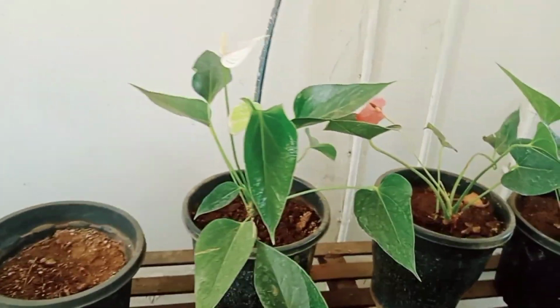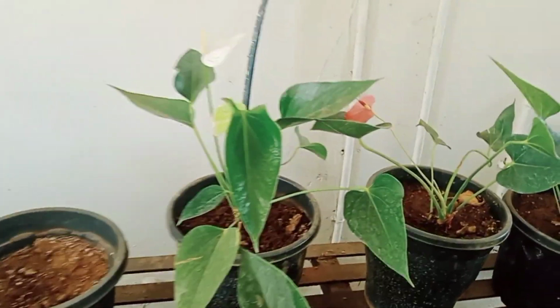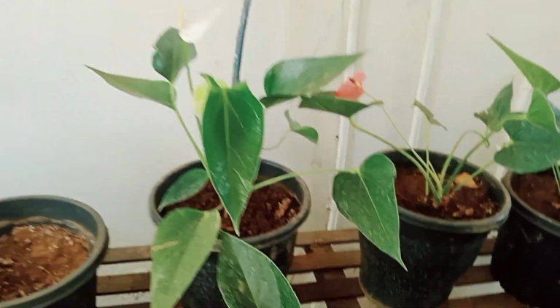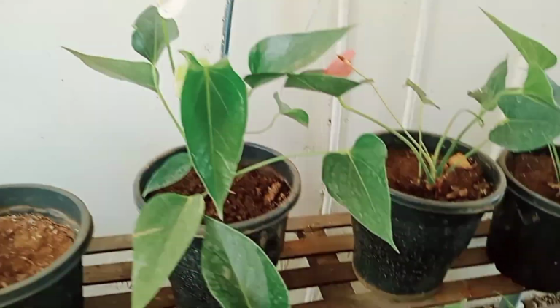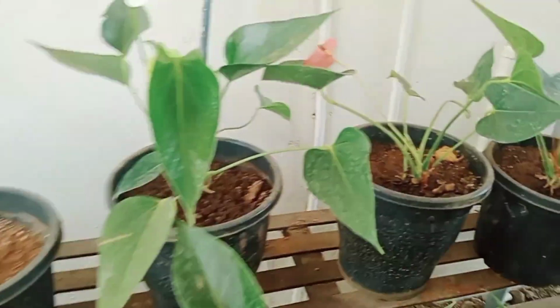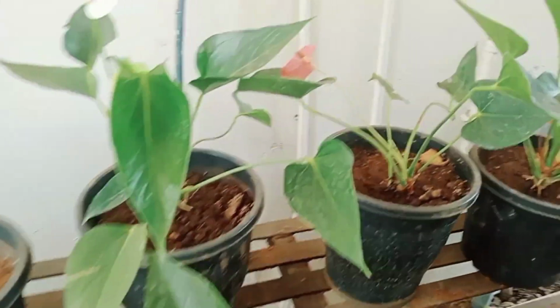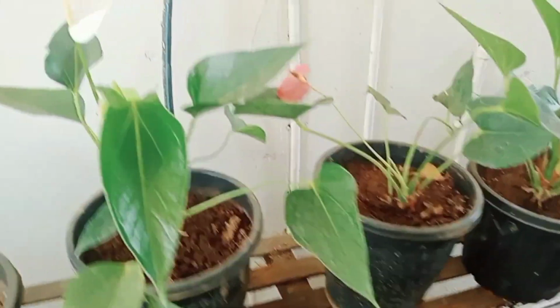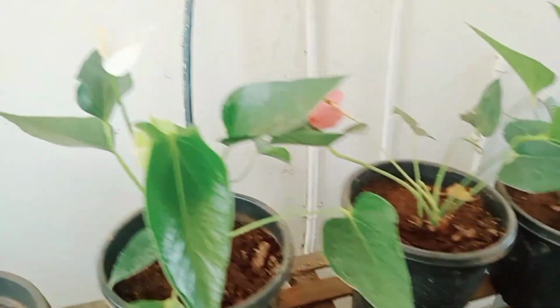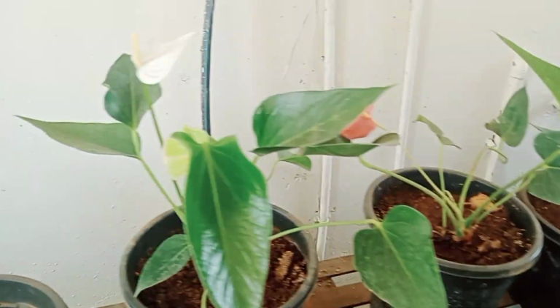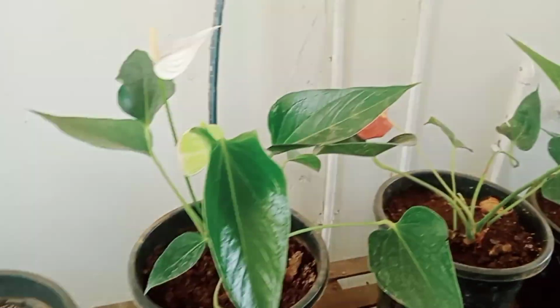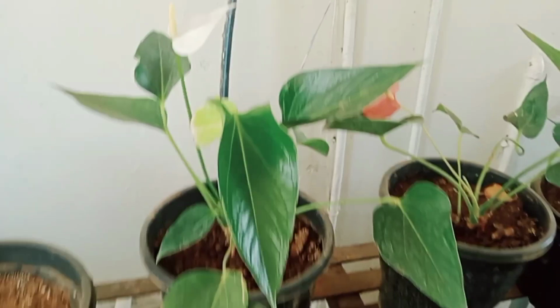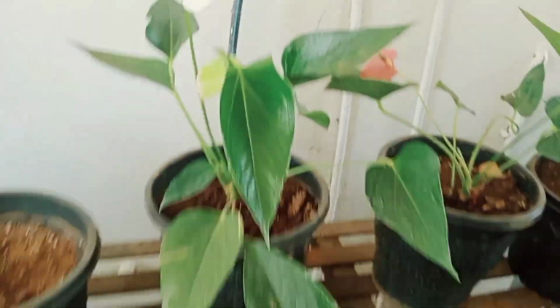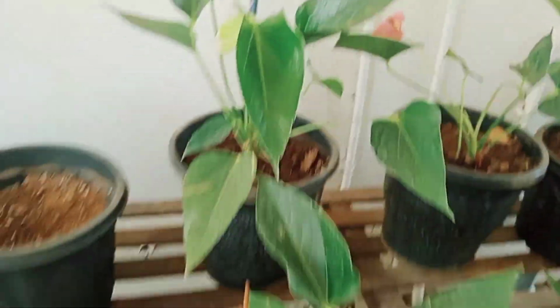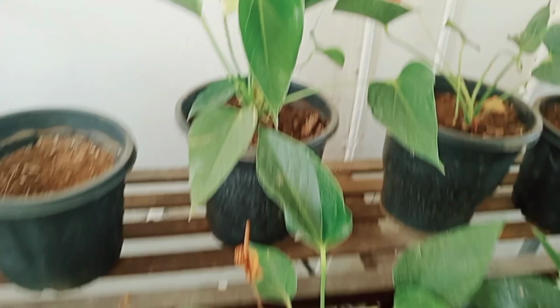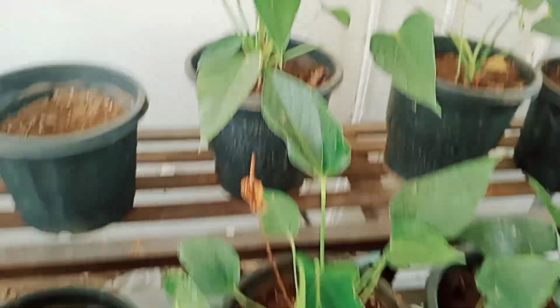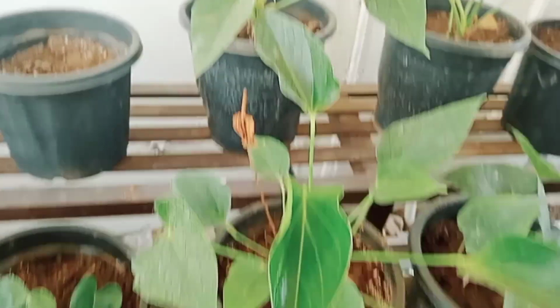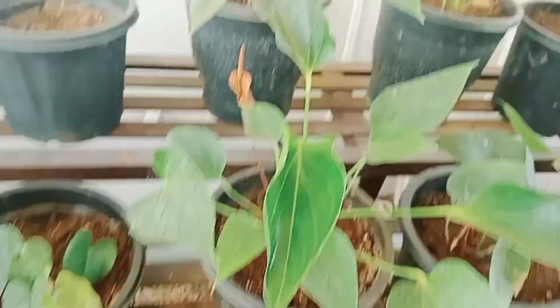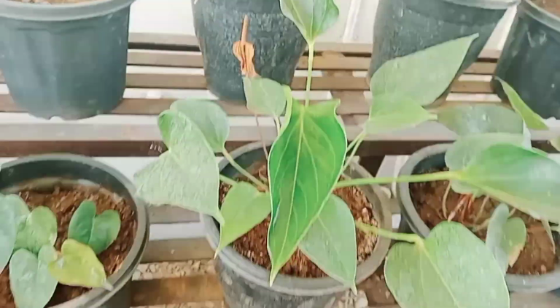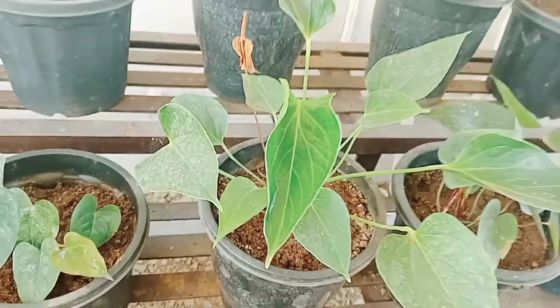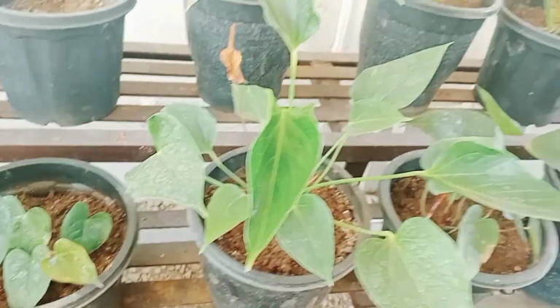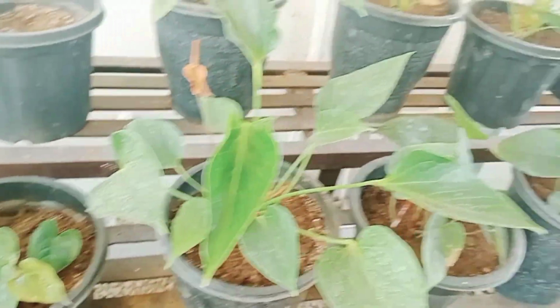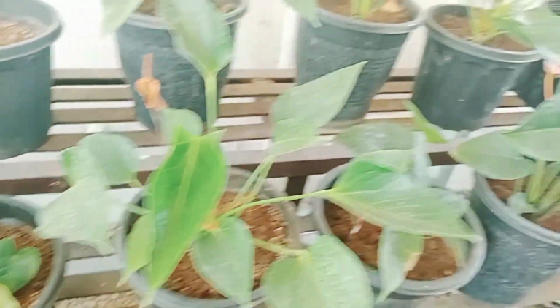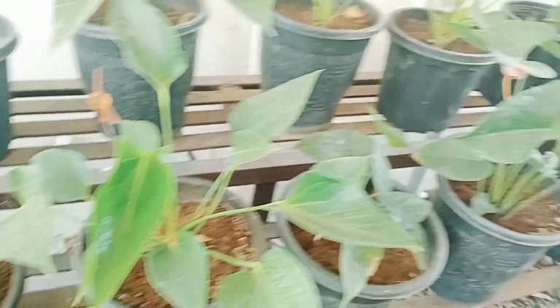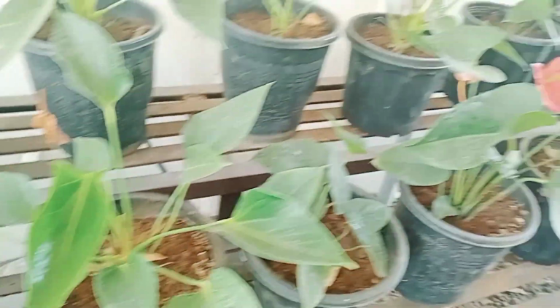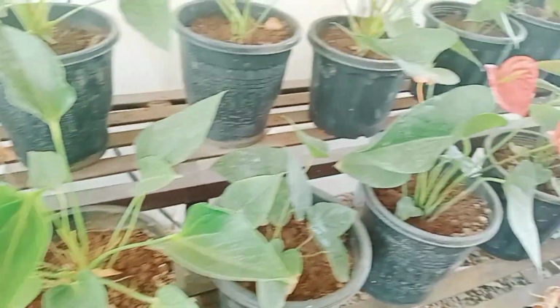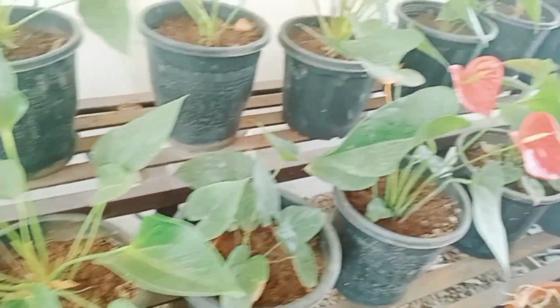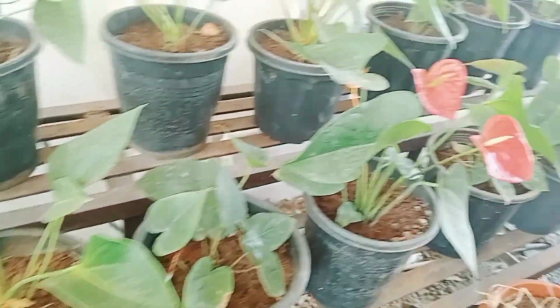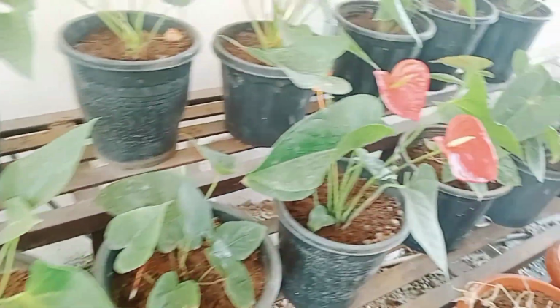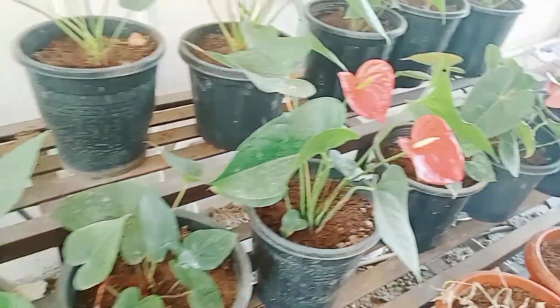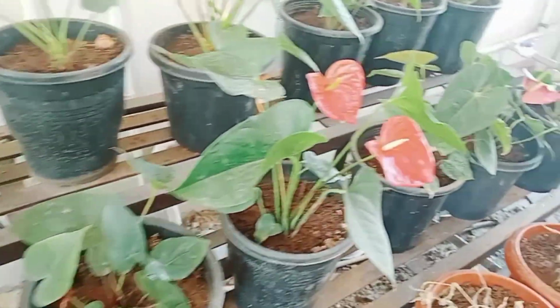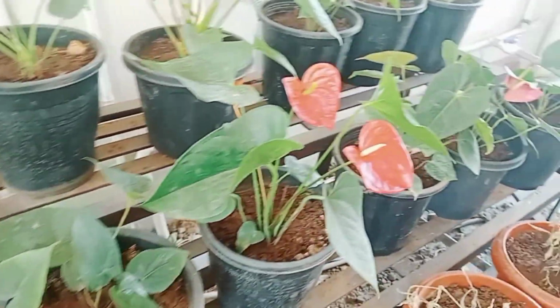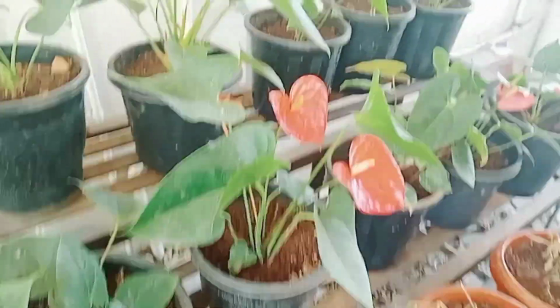You can see more beautiful flowers. I'll introduce some lovely flowers.